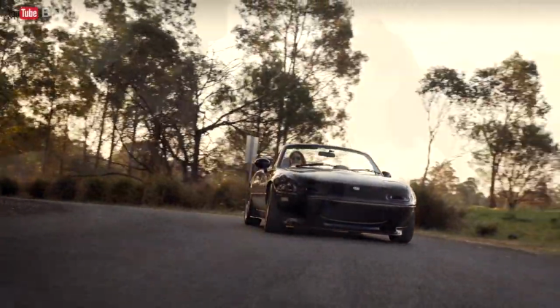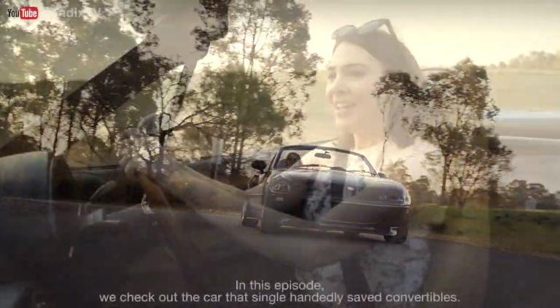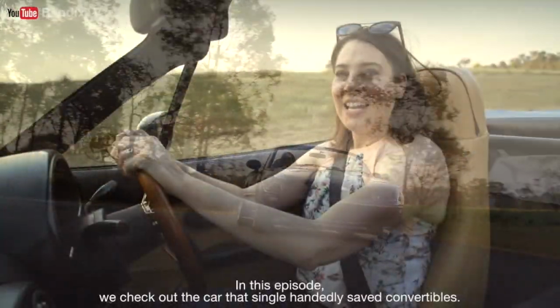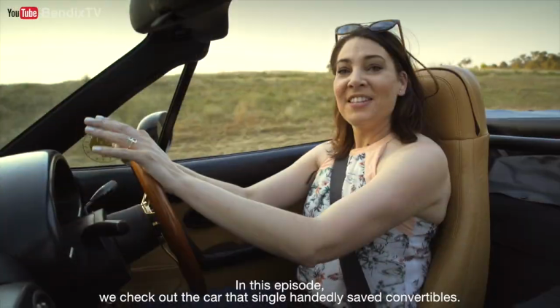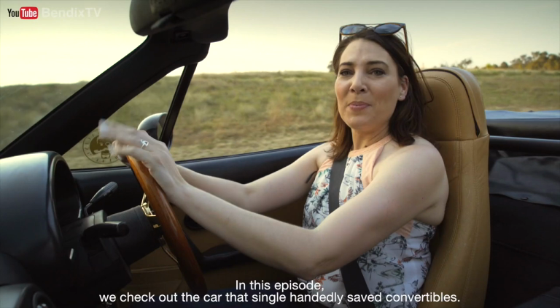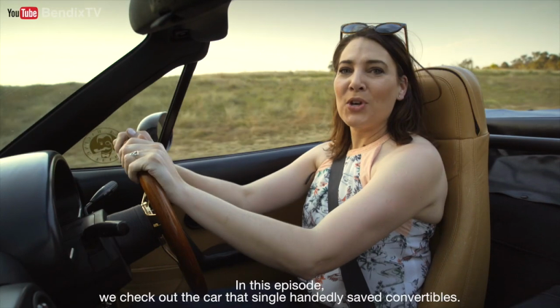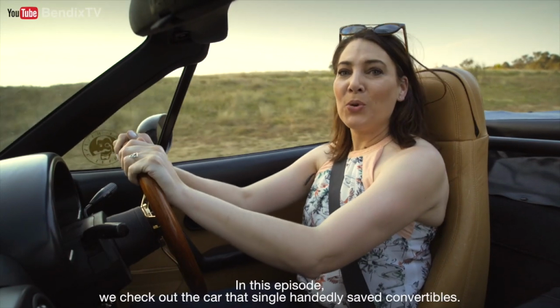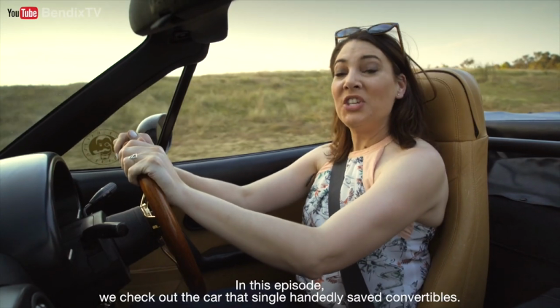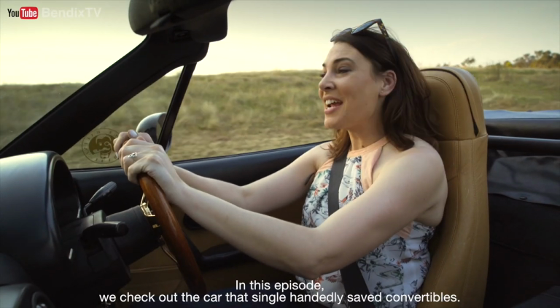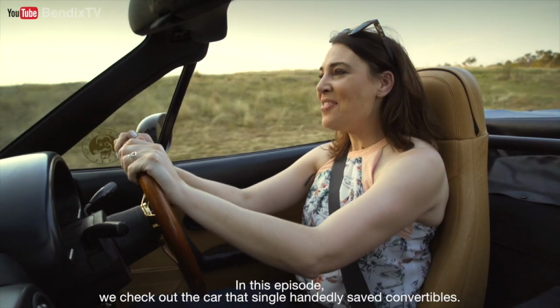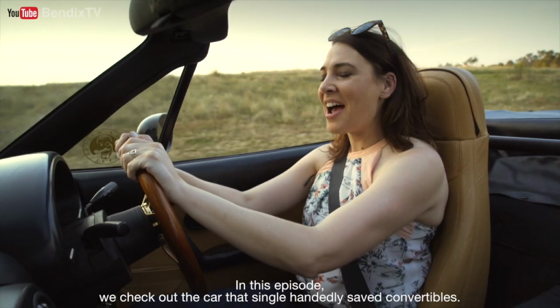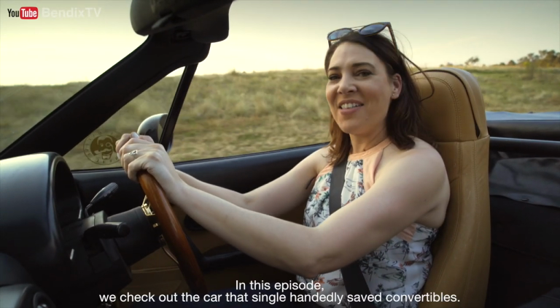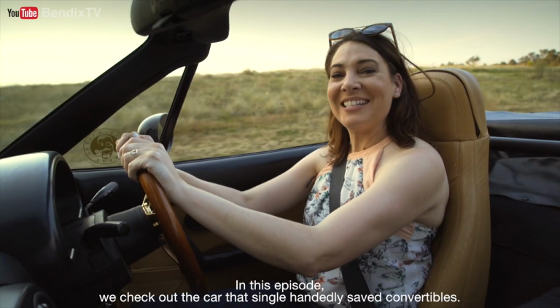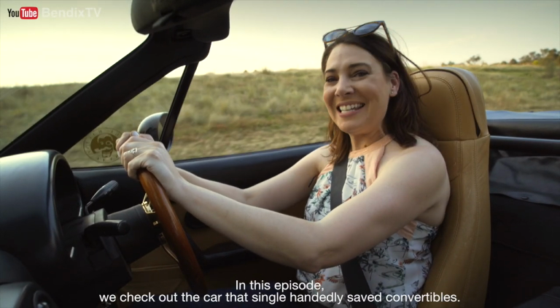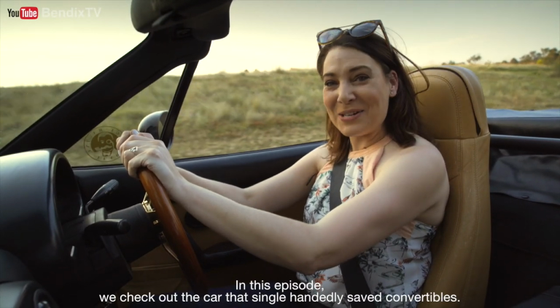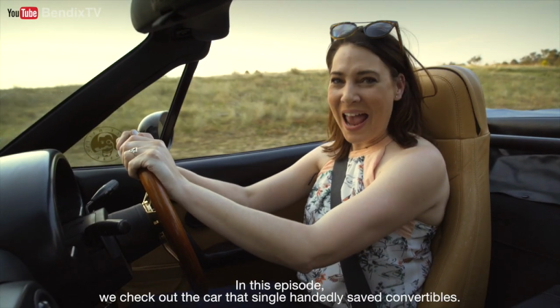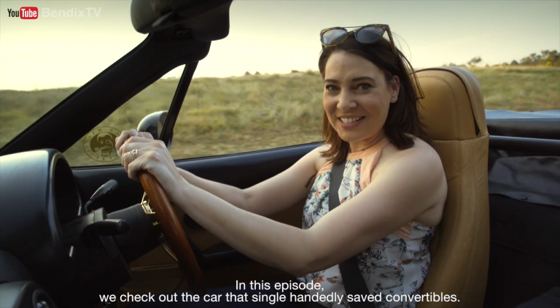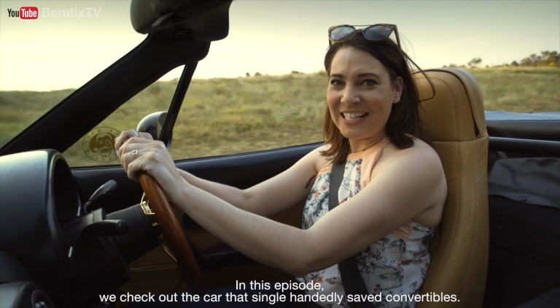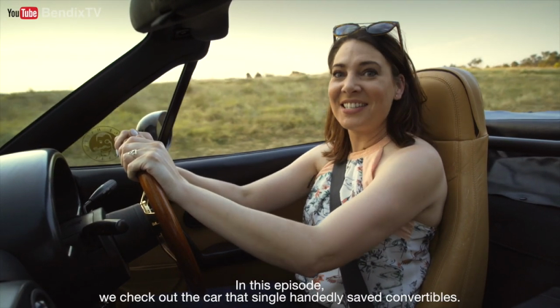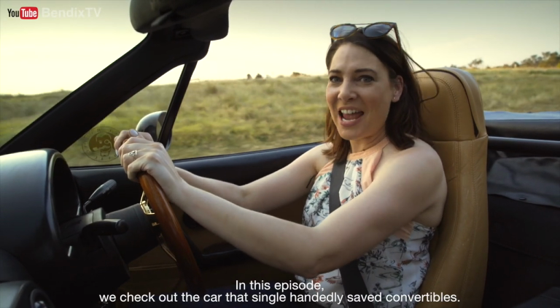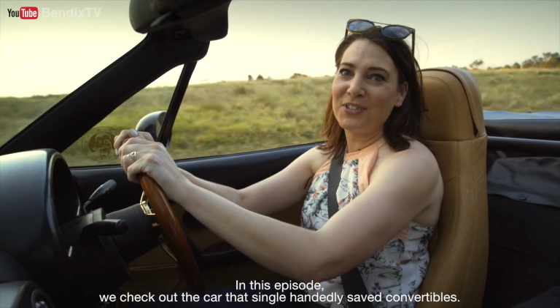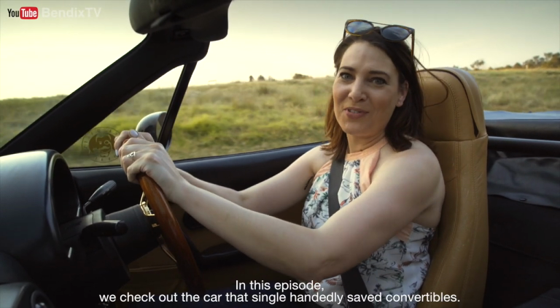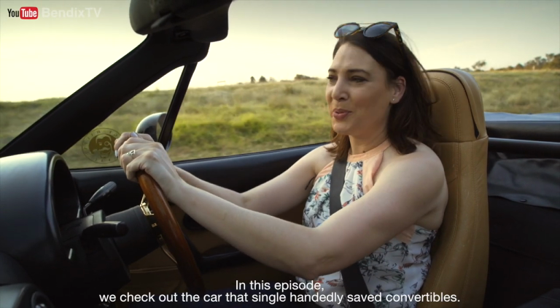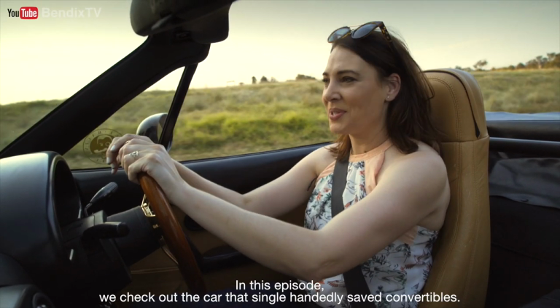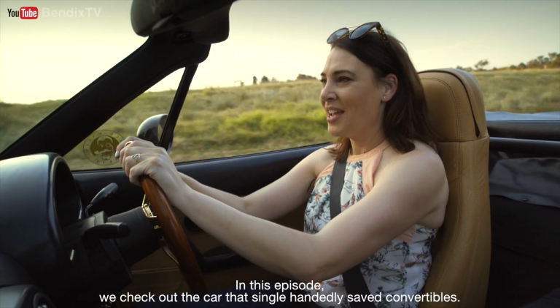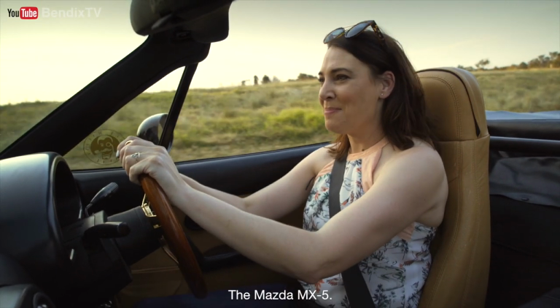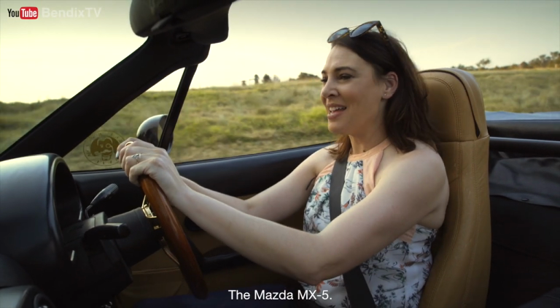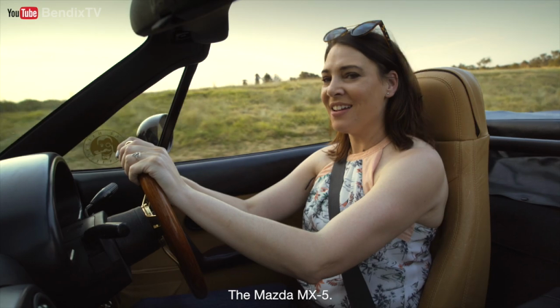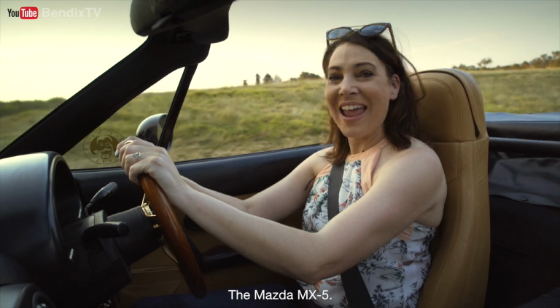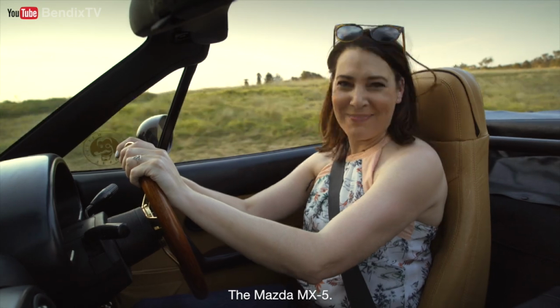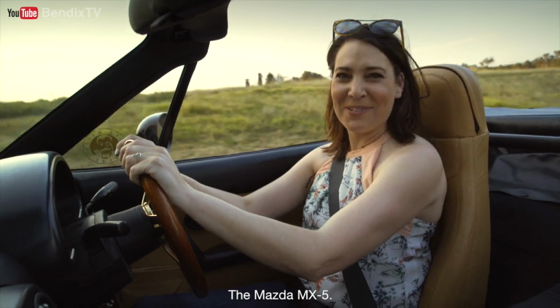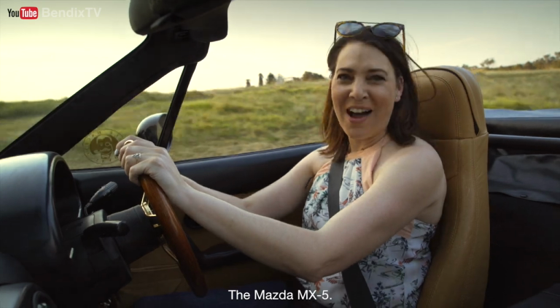In this episode, we check out the car that single-handedly saved convertibles — the Mazda MX-5.